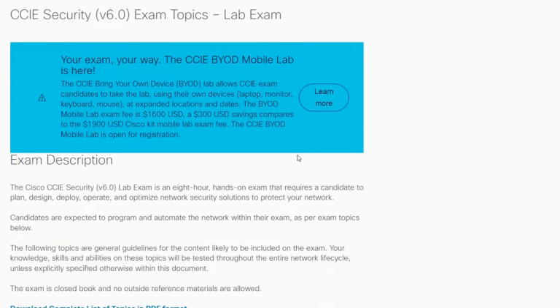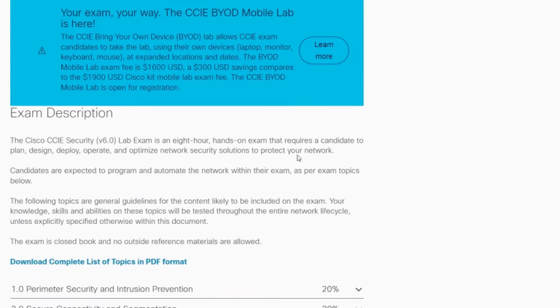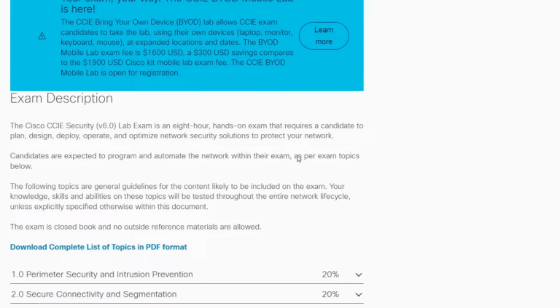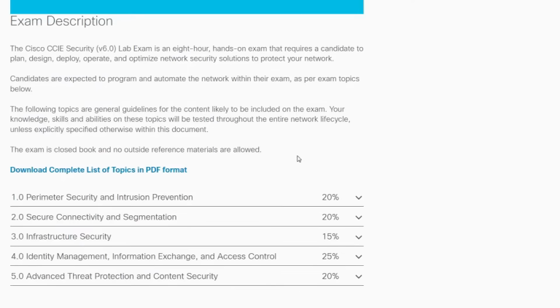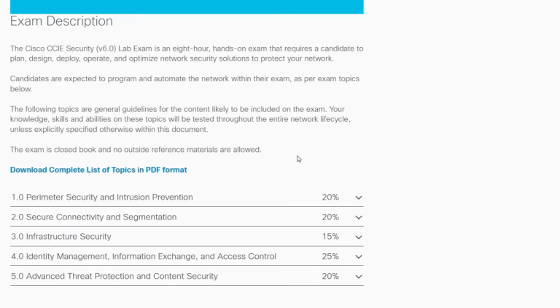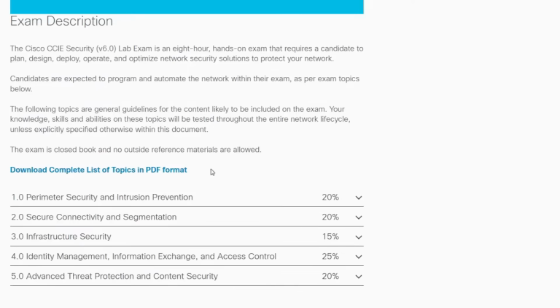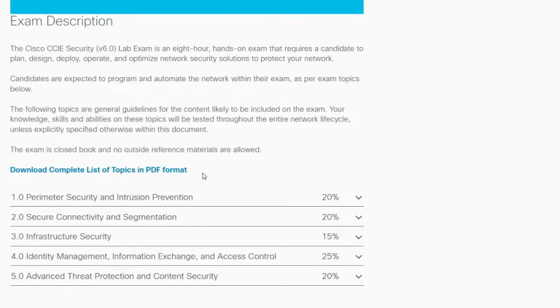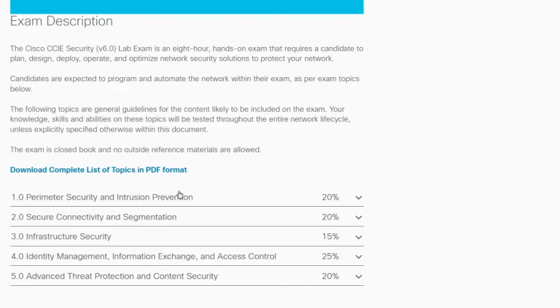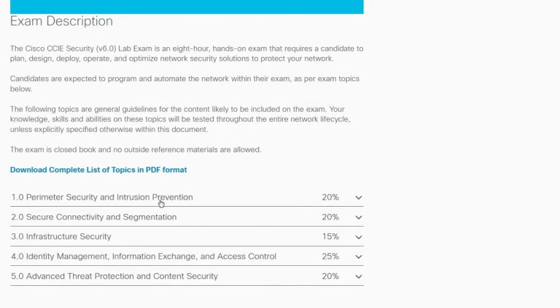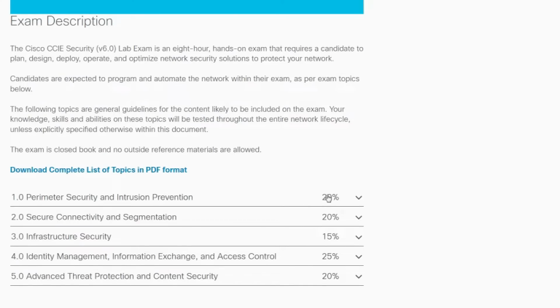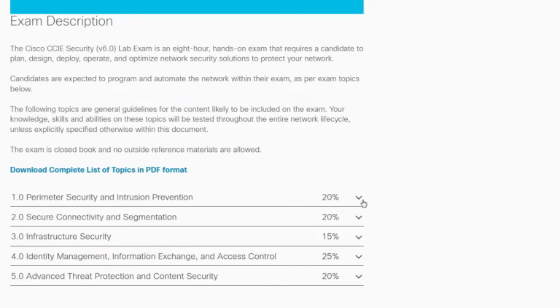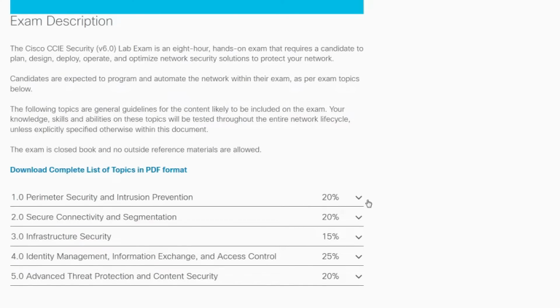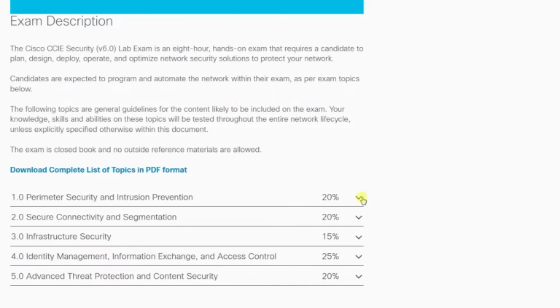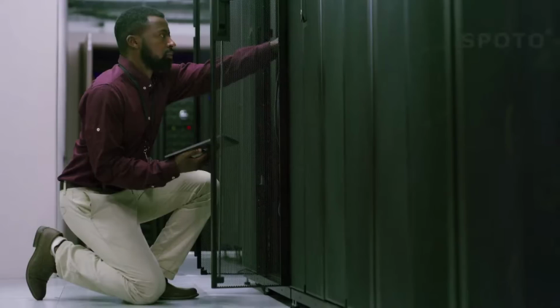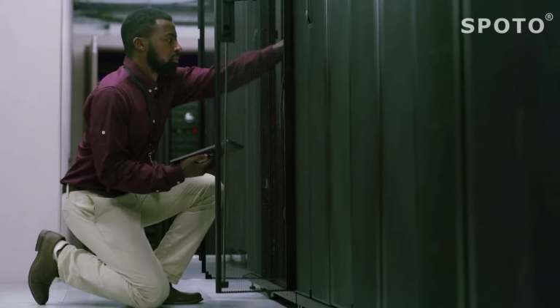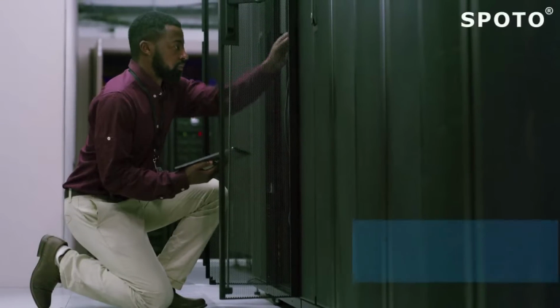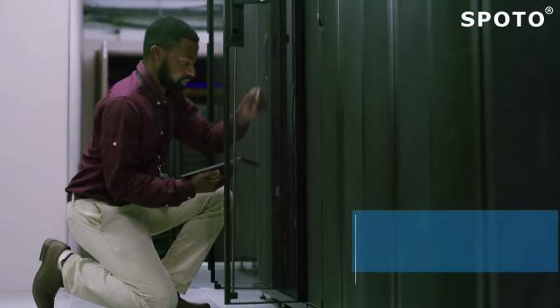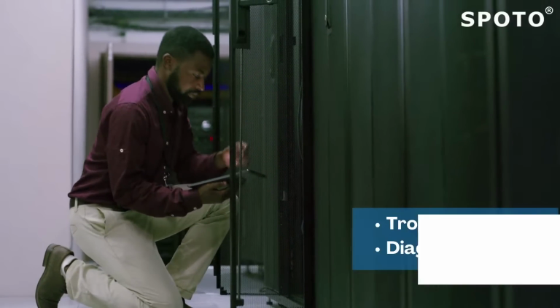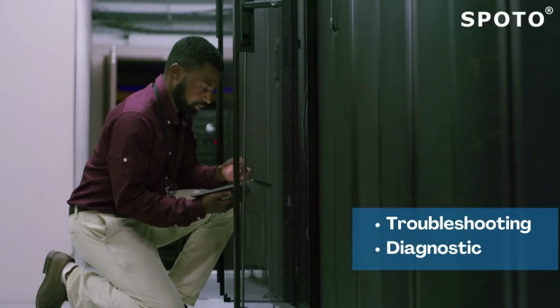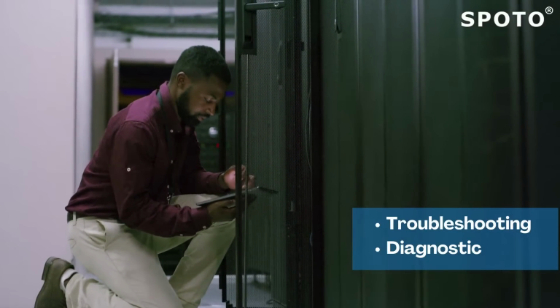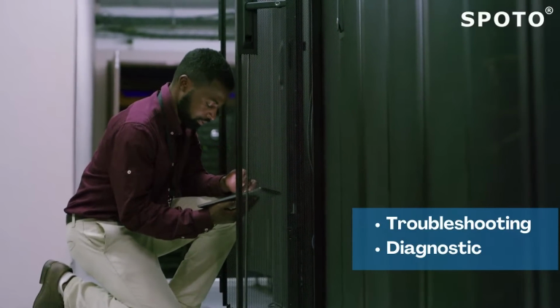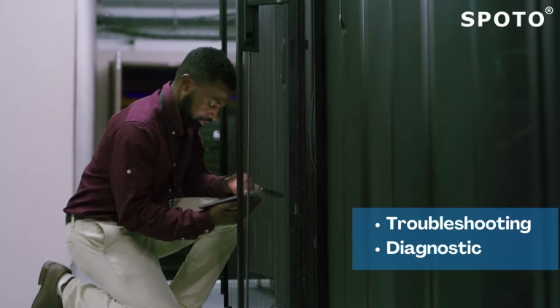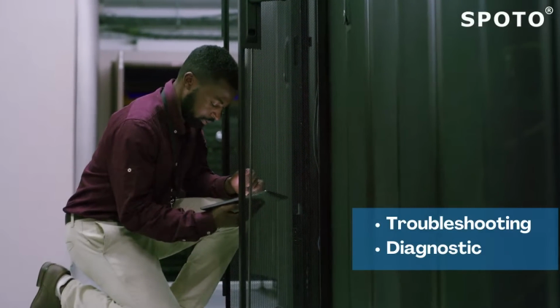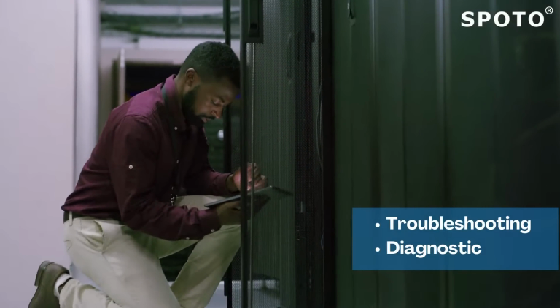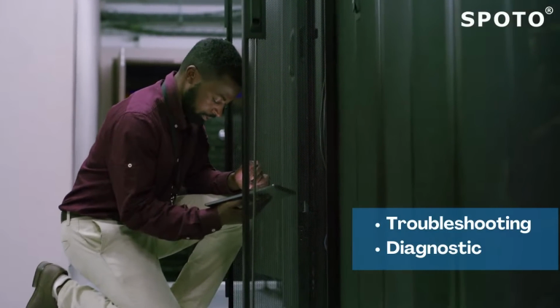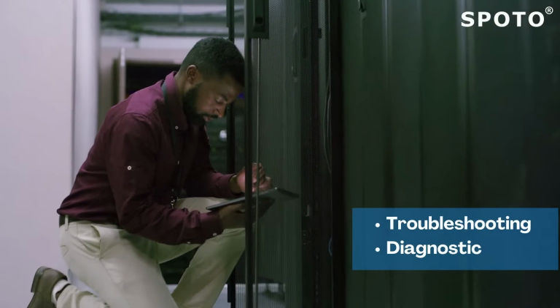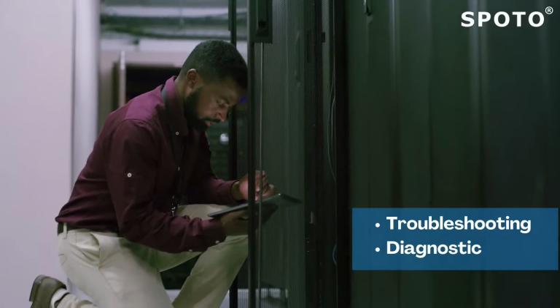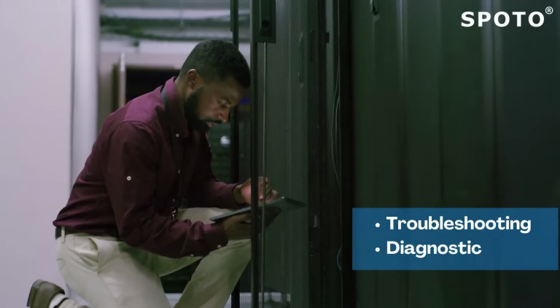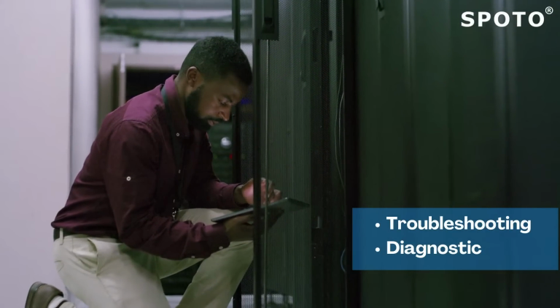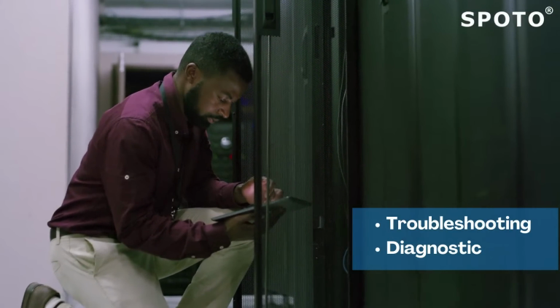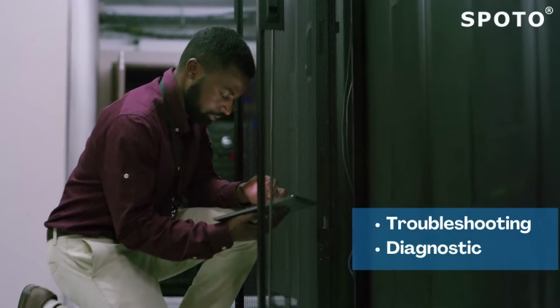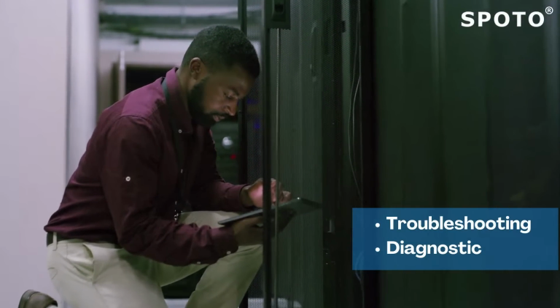Second, there will be a lab exam. The first step is referred to as troubleshooting, while the second is diagnostic.